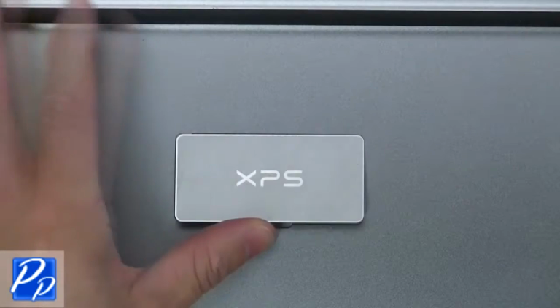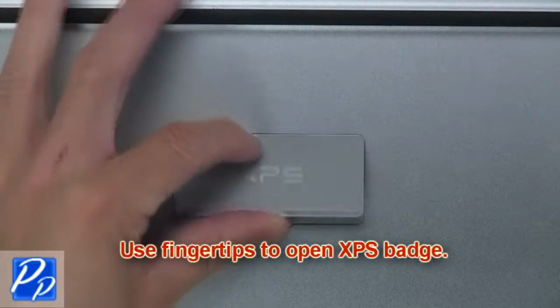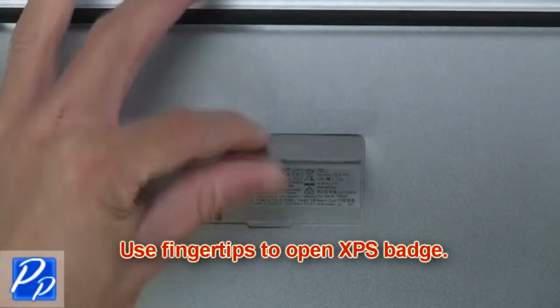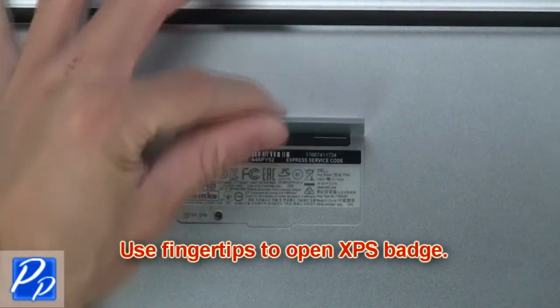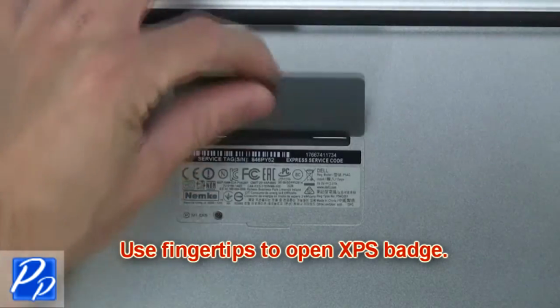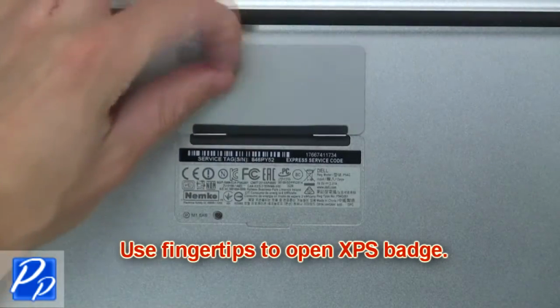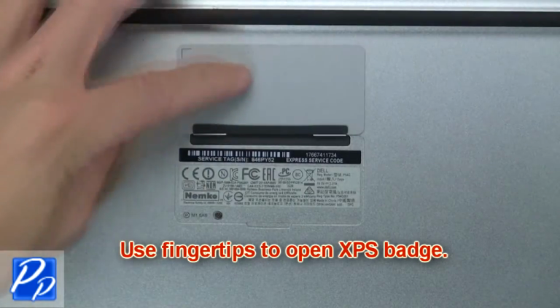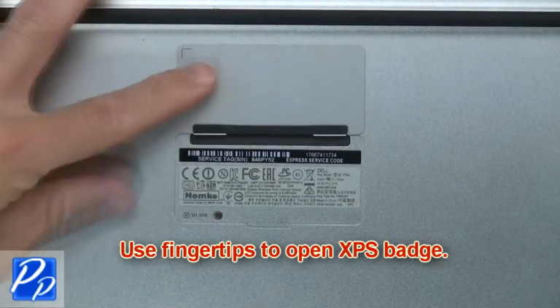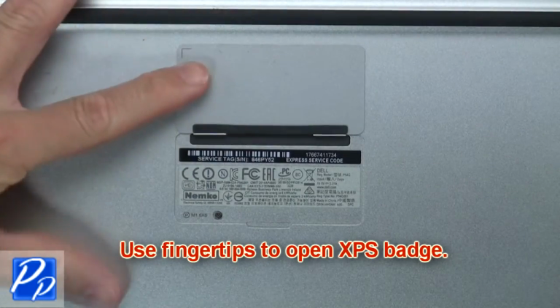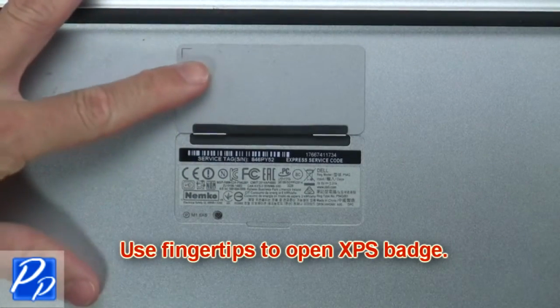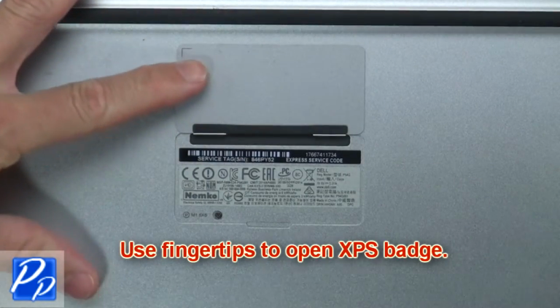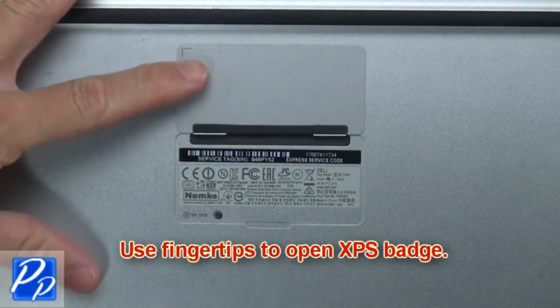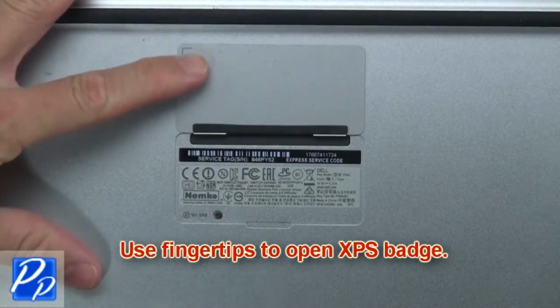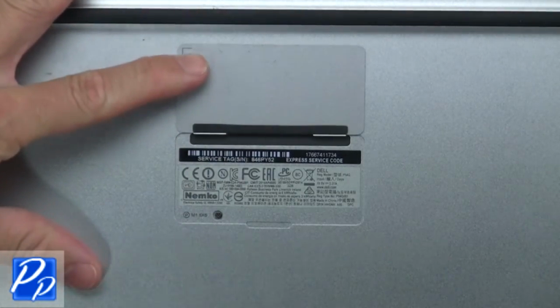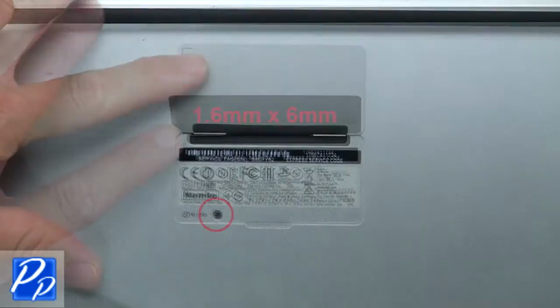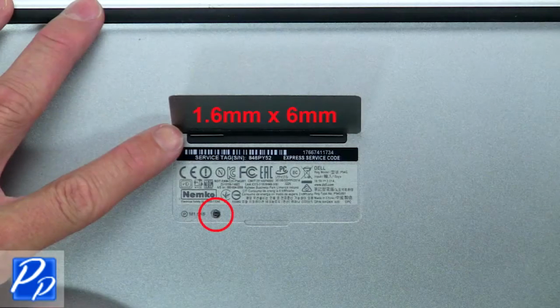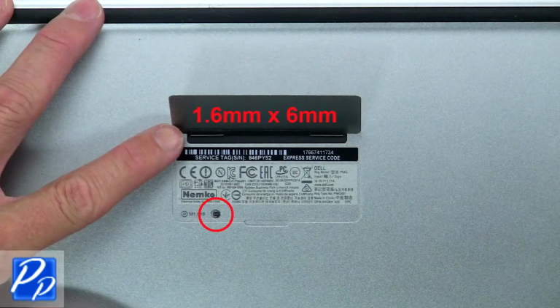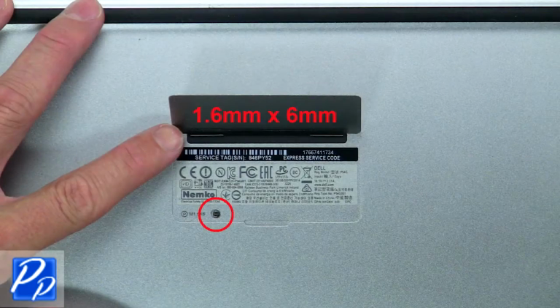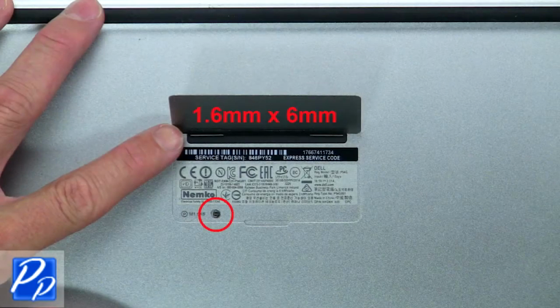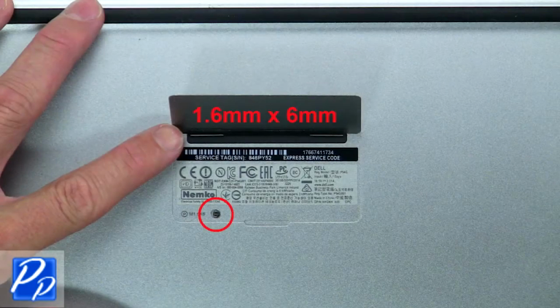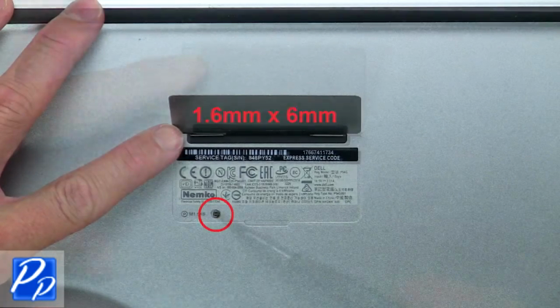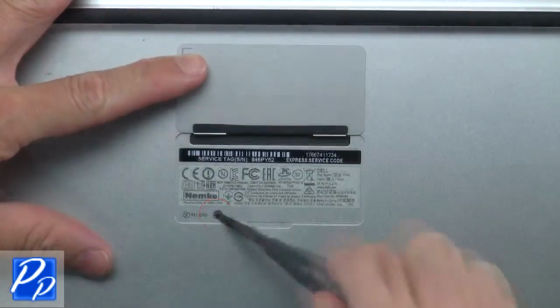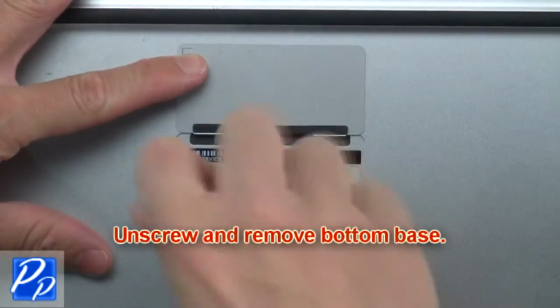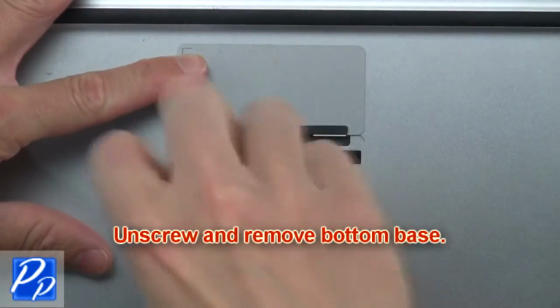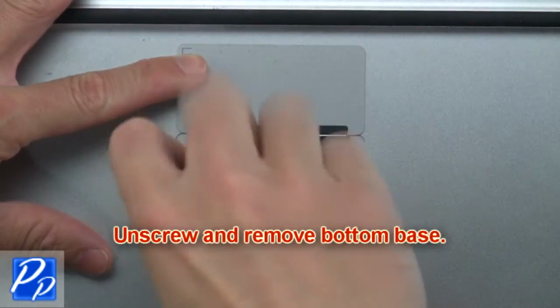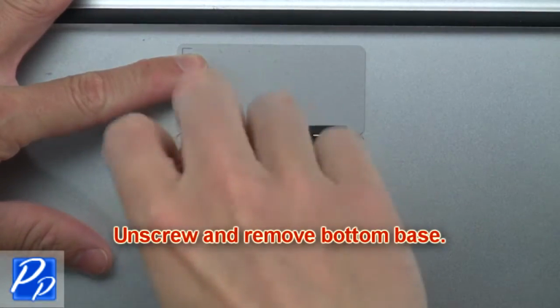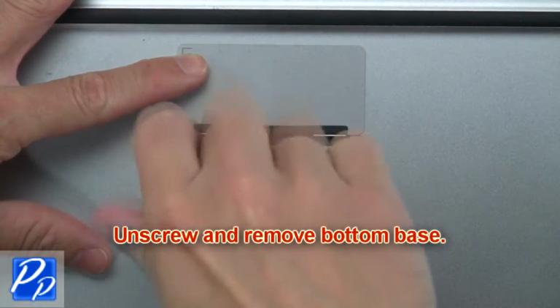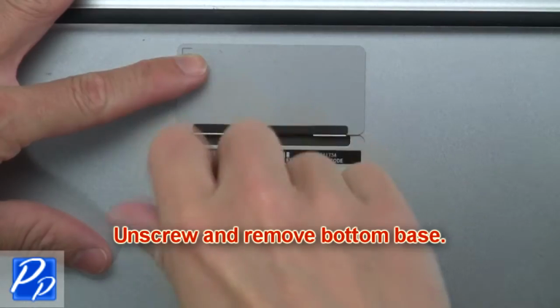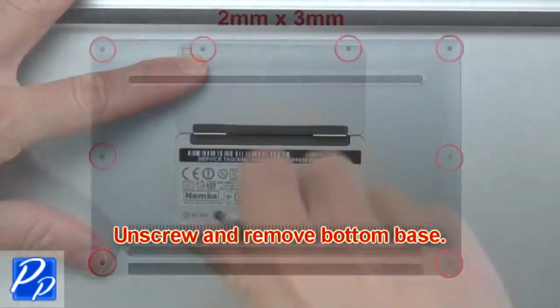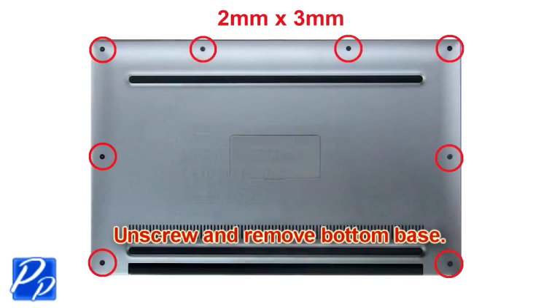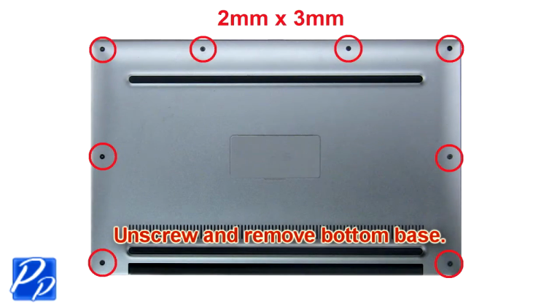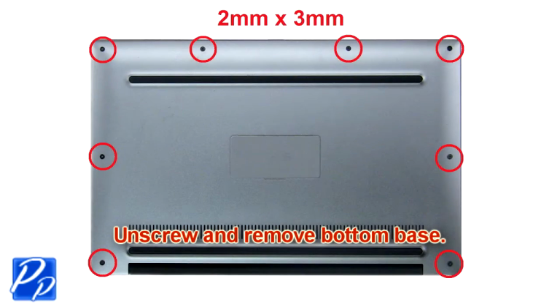Use your fingertips to open the XPS badge. Now unscrew and remove the bottom base.